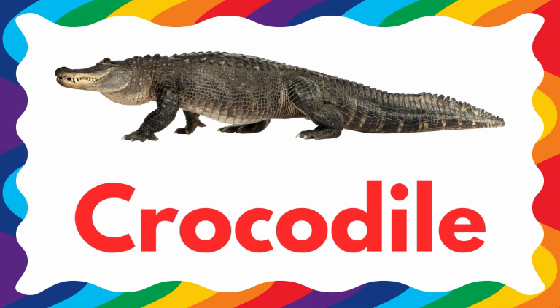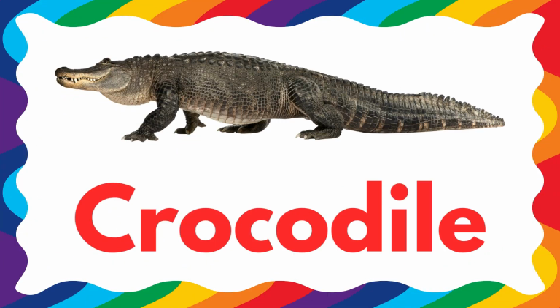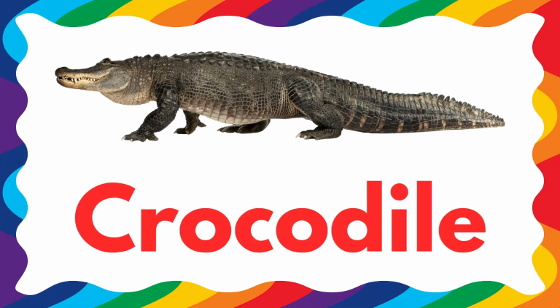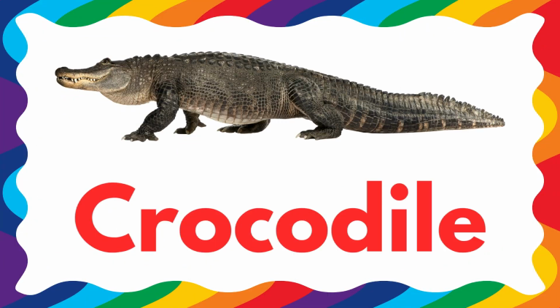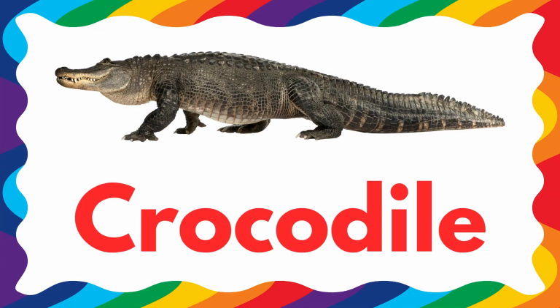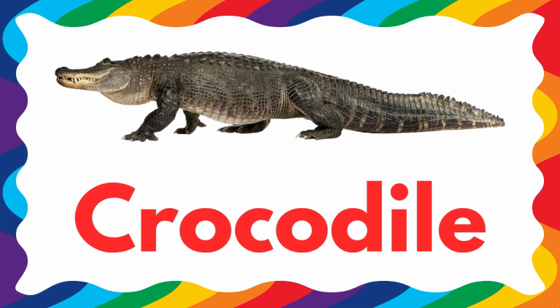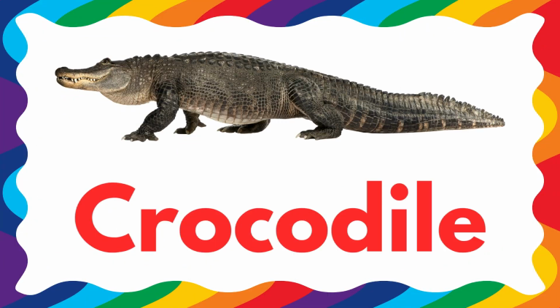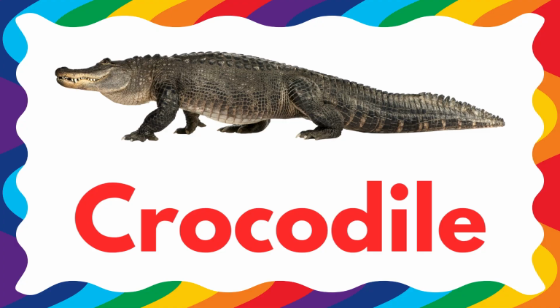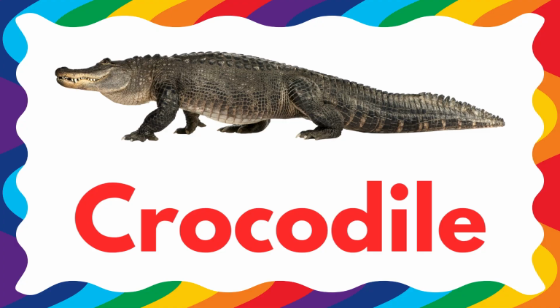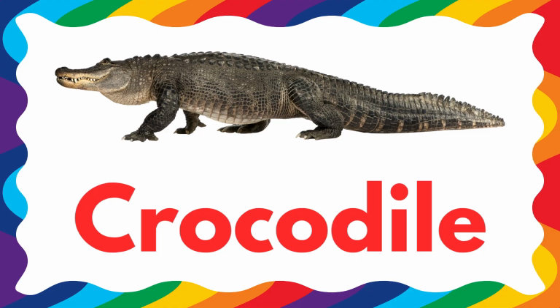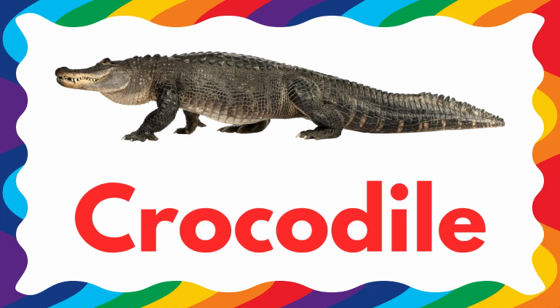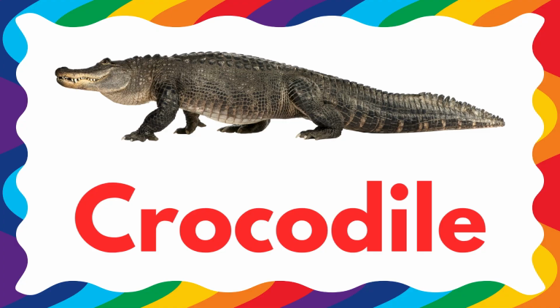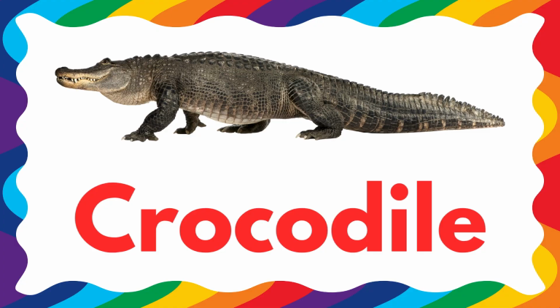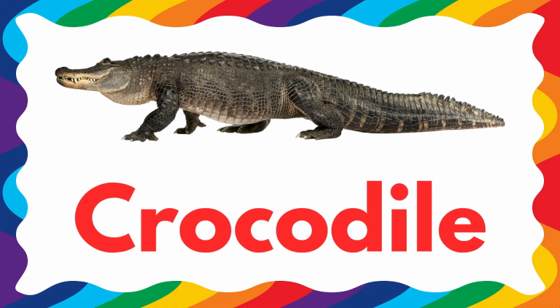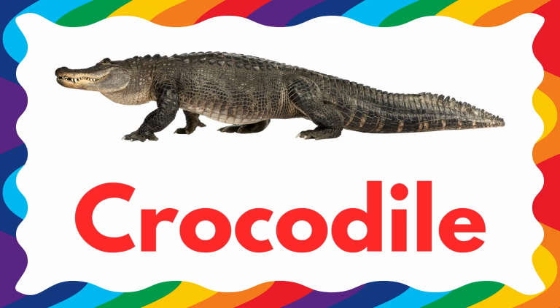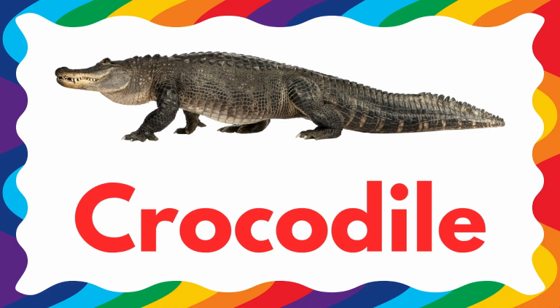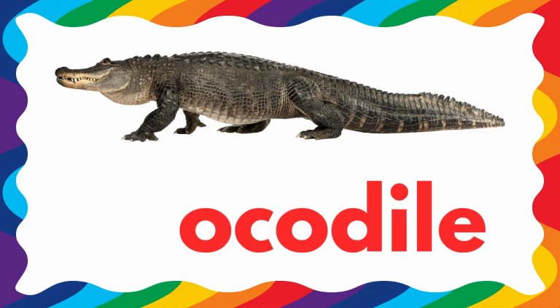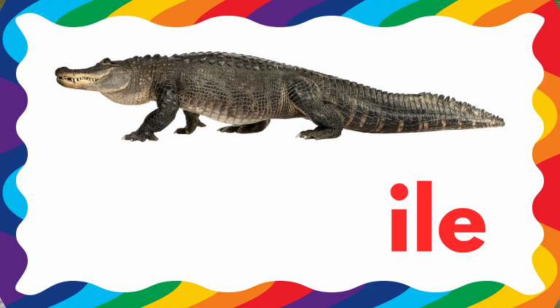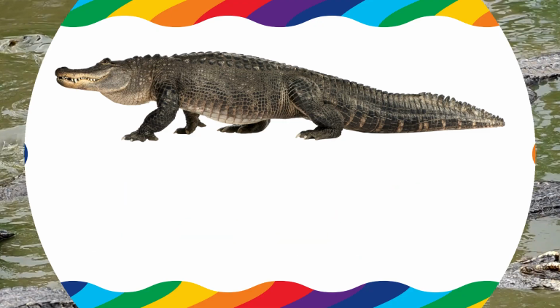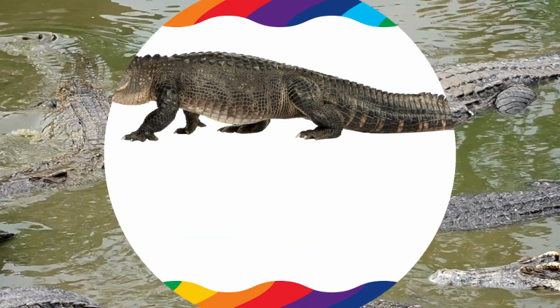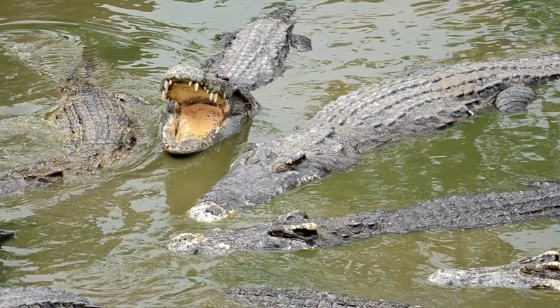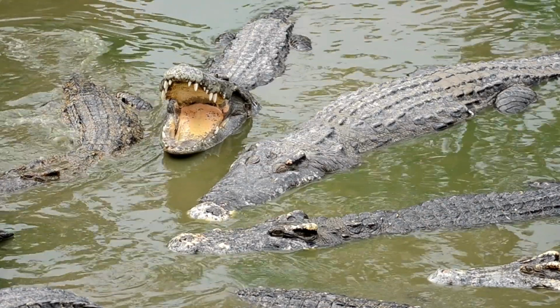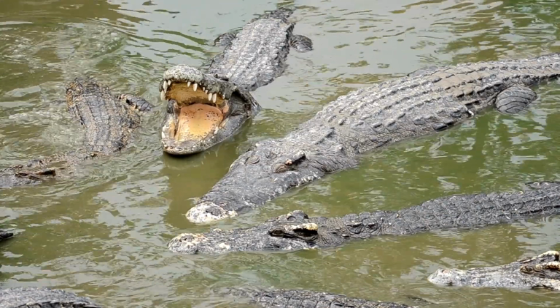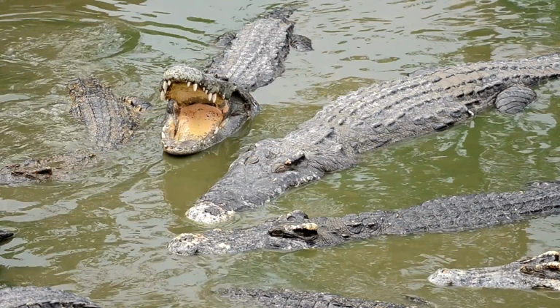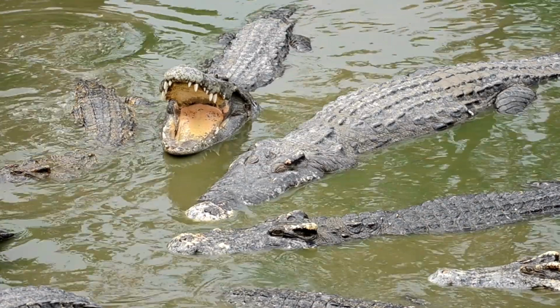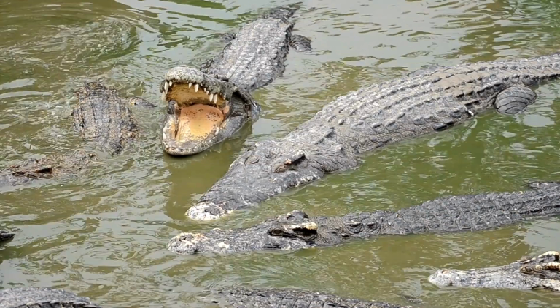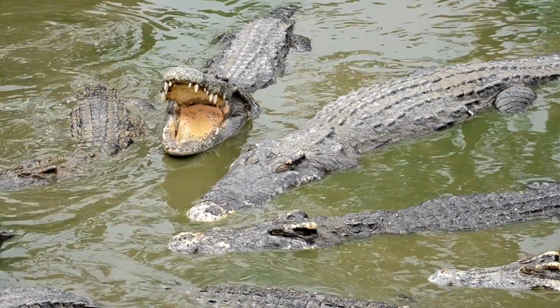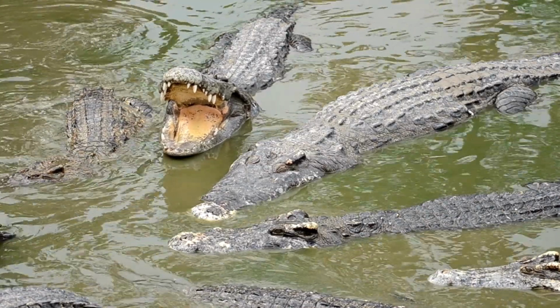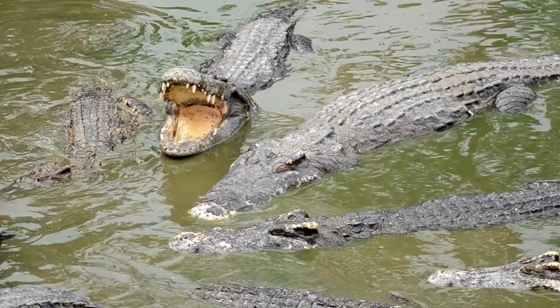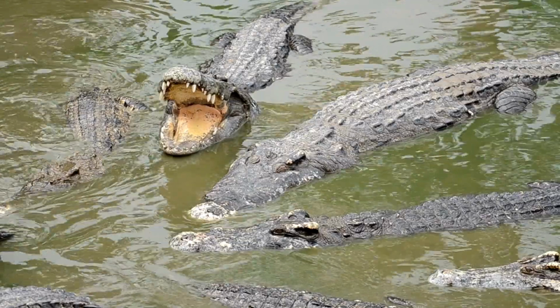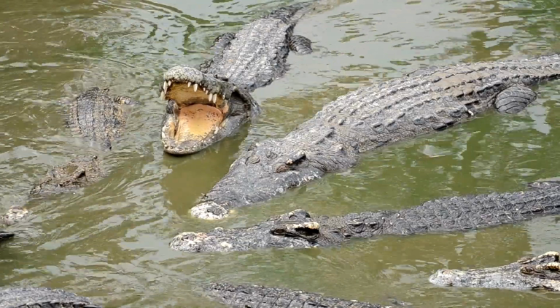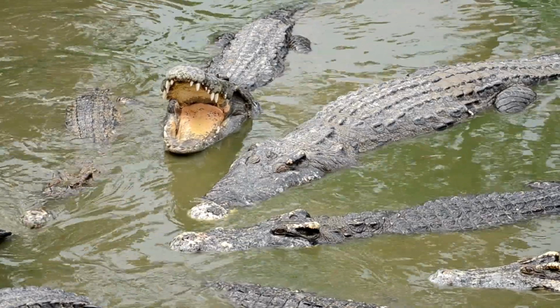Crocodiles have the strongest bite in the animal world. They can stay underwater for up to one hour without breathing.